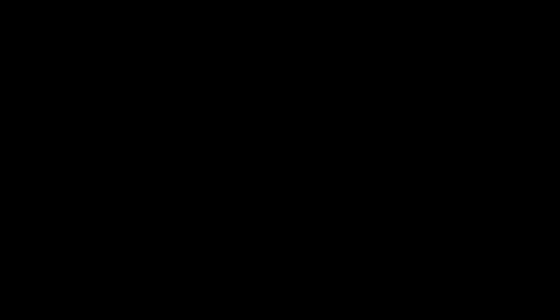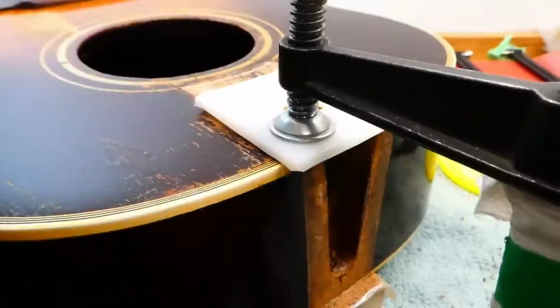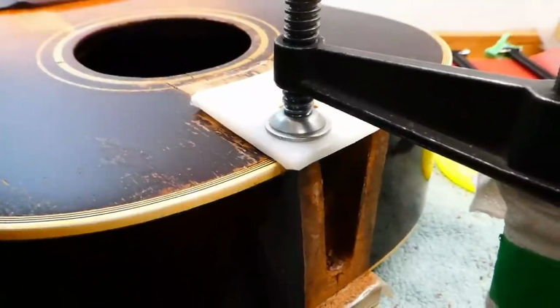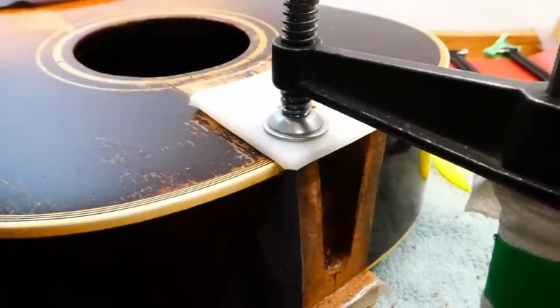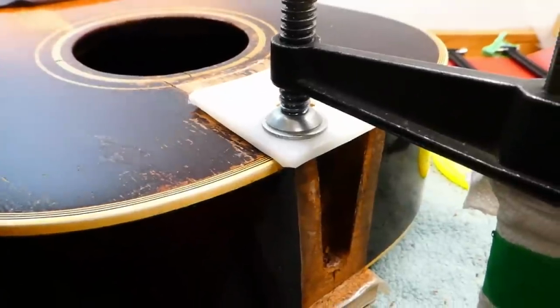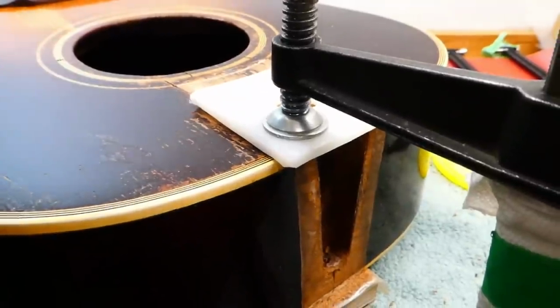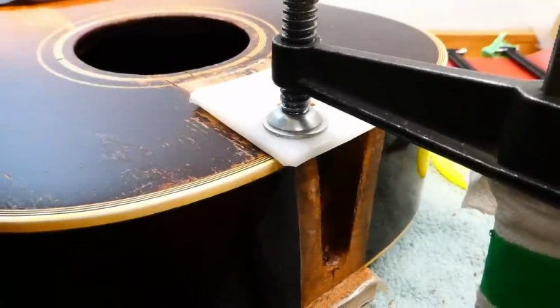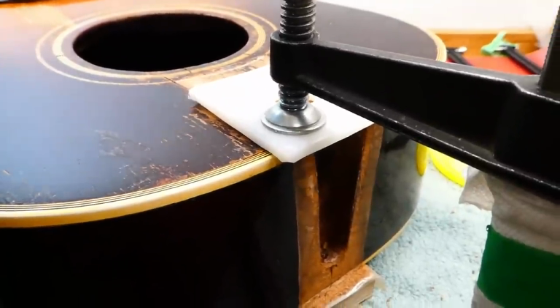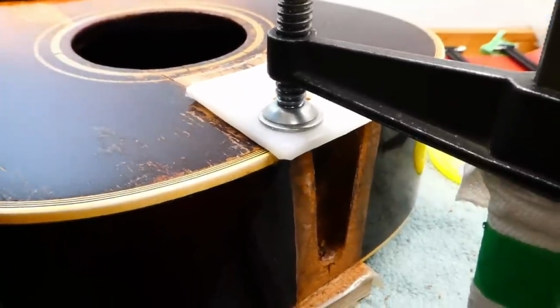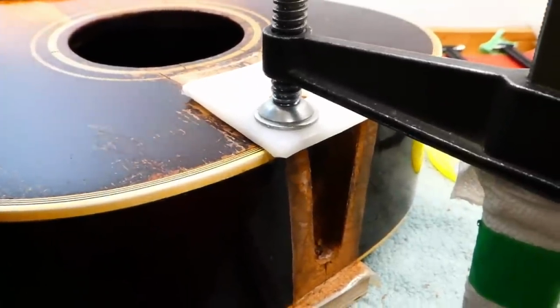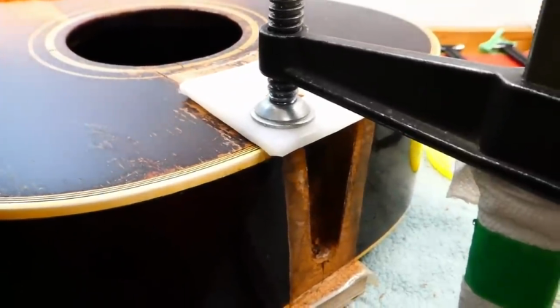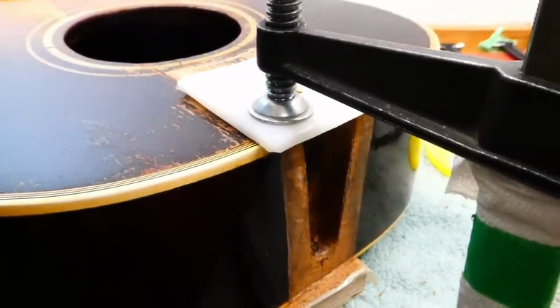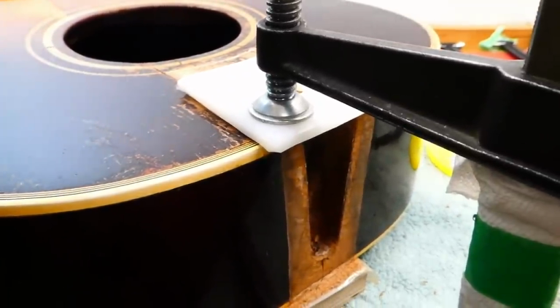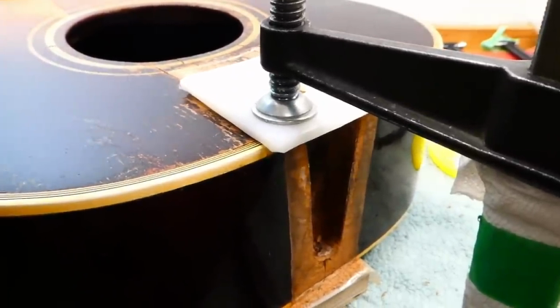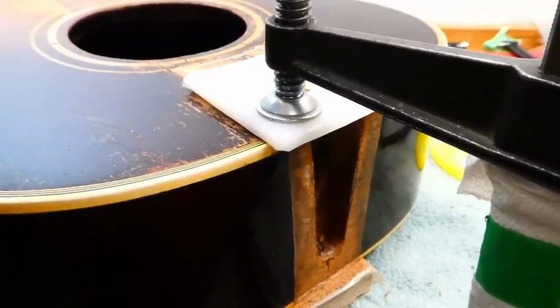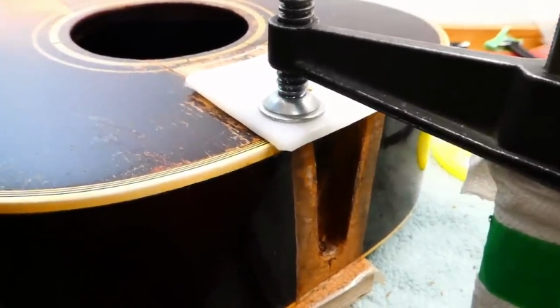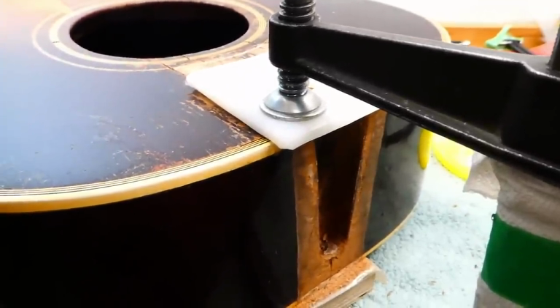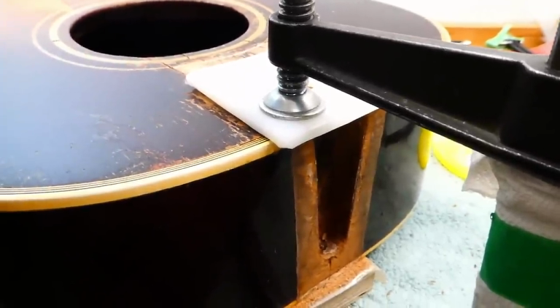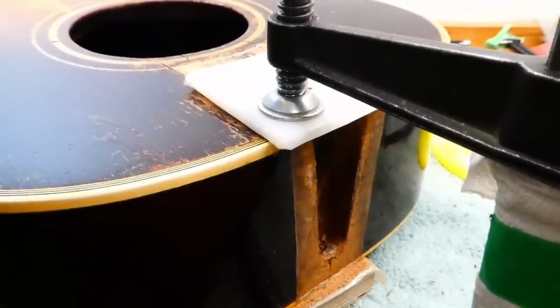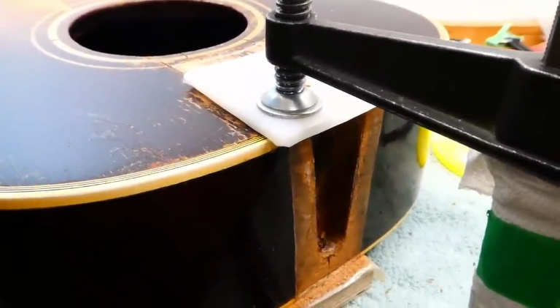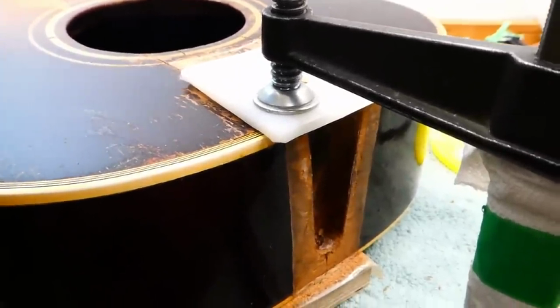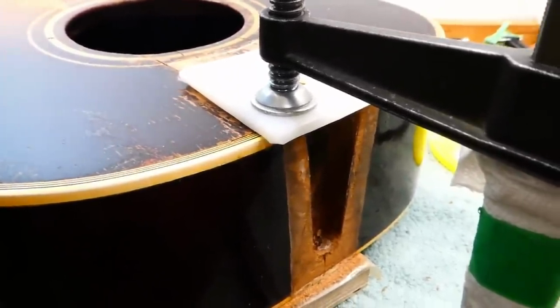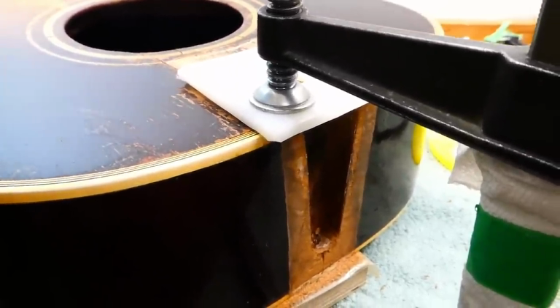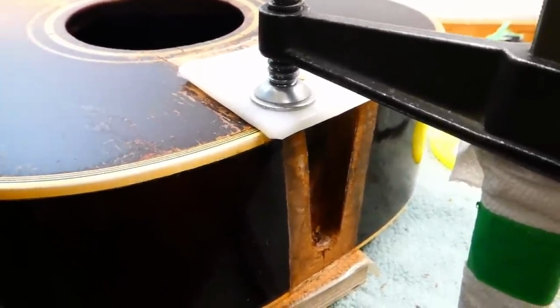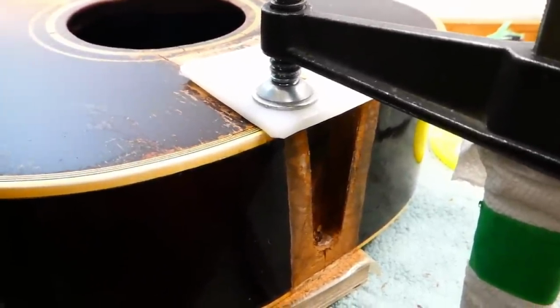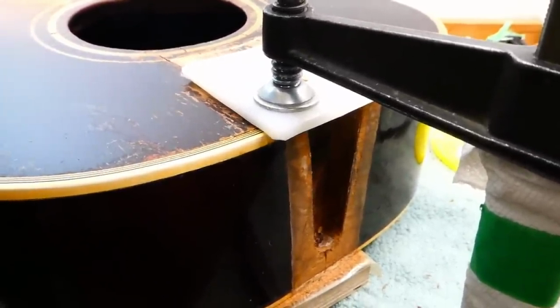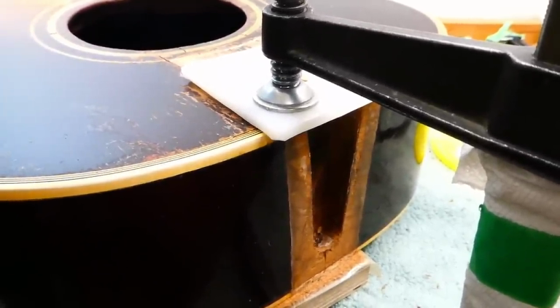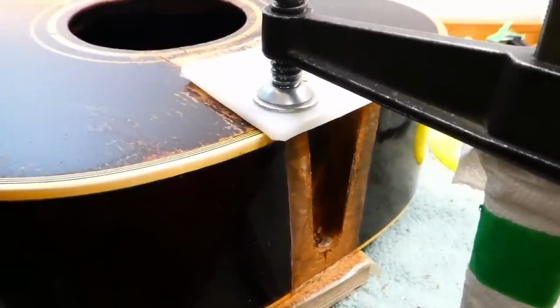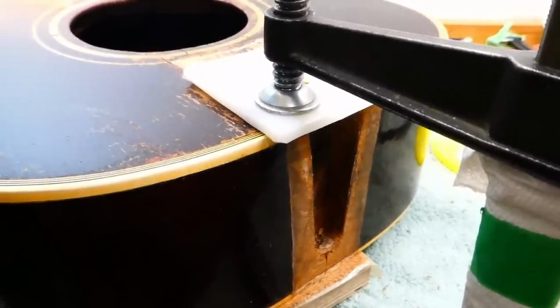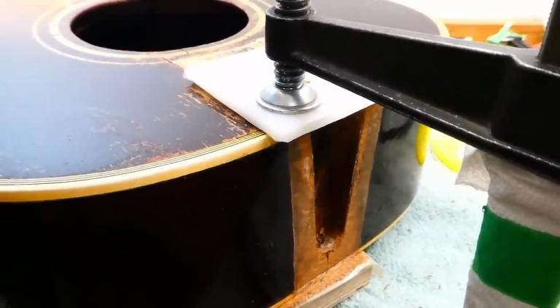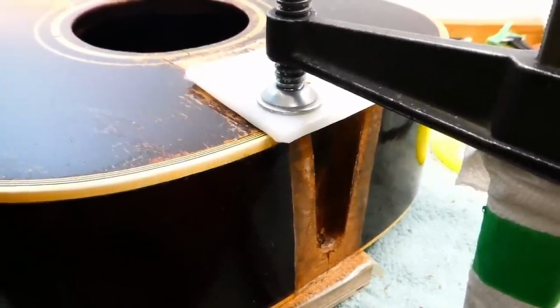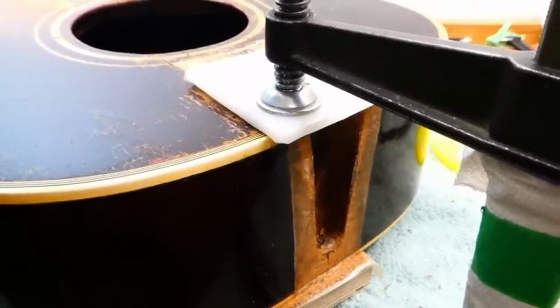Hey gang, back at it again here. I'm re-gluing the soundboard to the neck block that came loose while we were disassembling things last time.